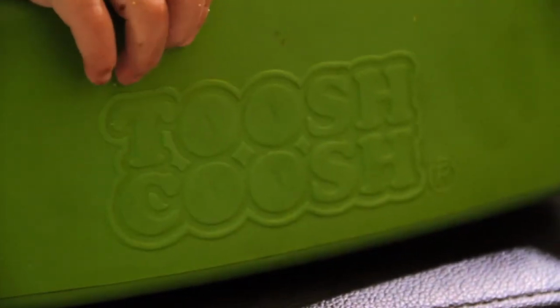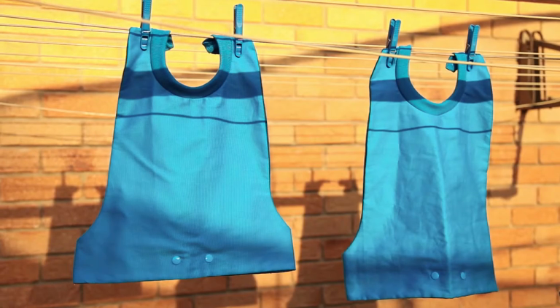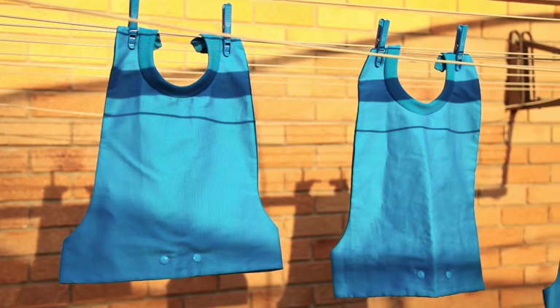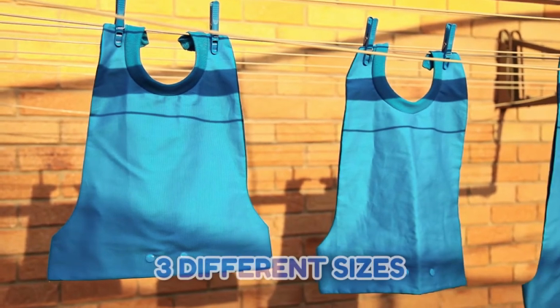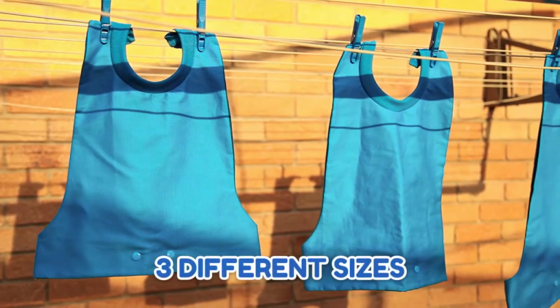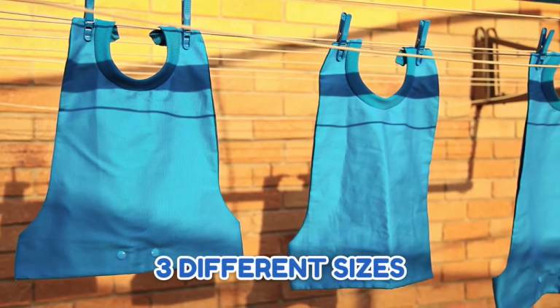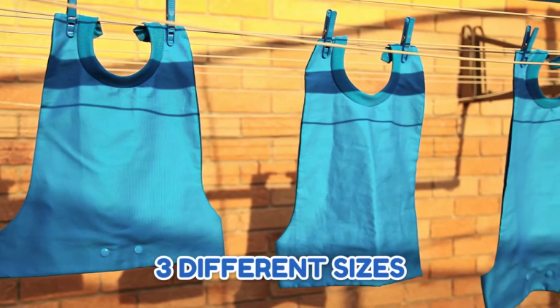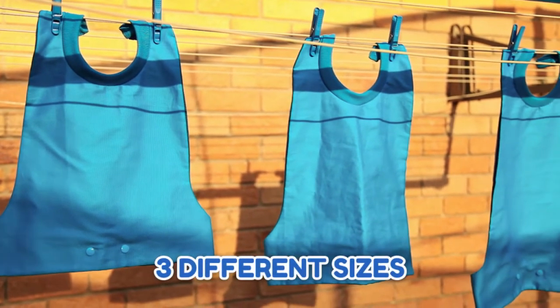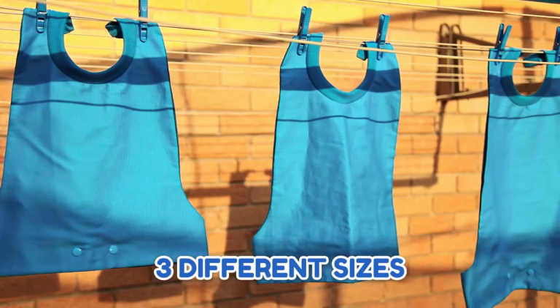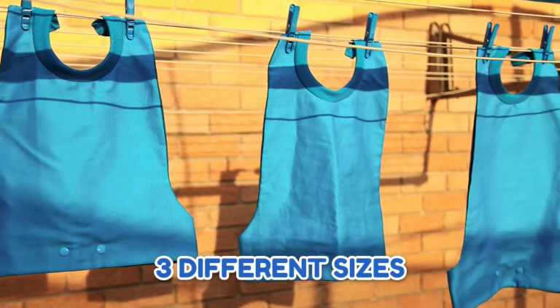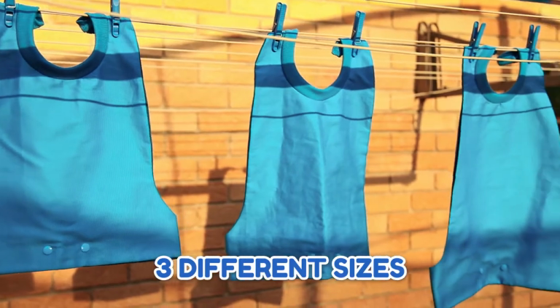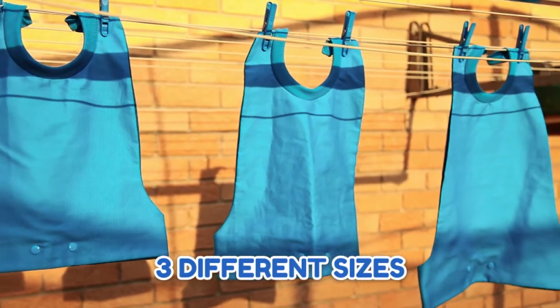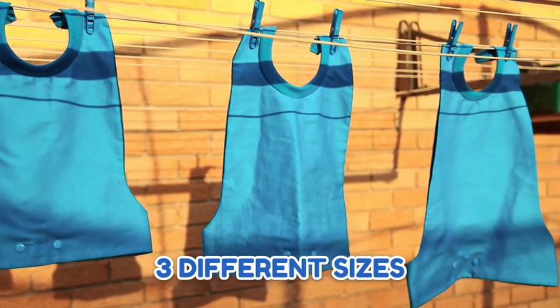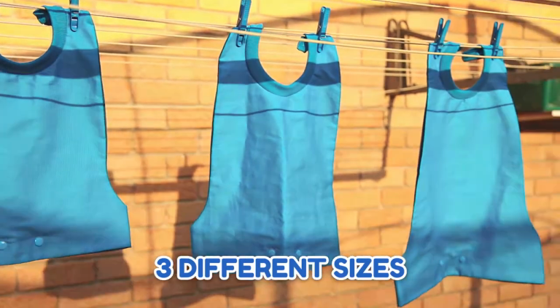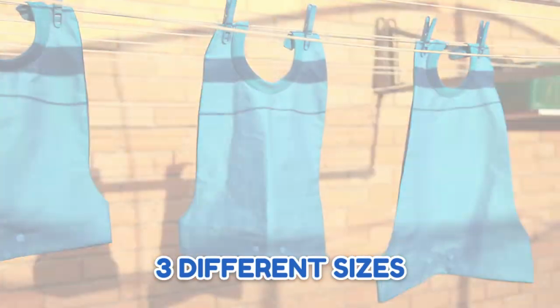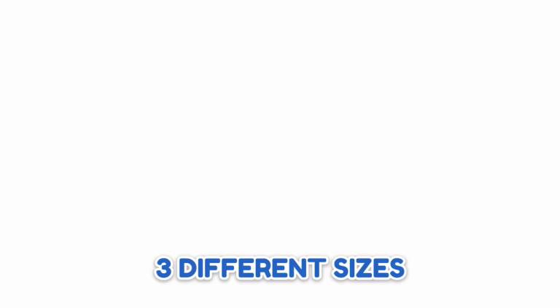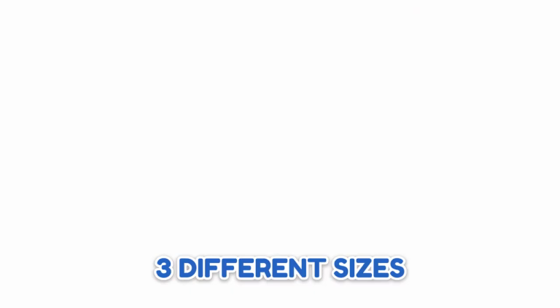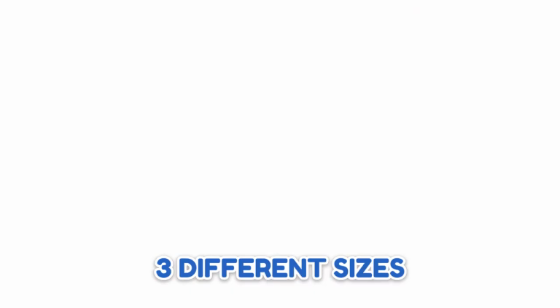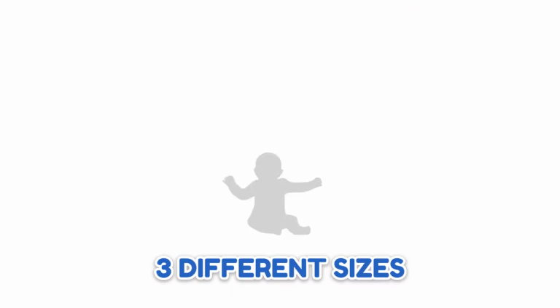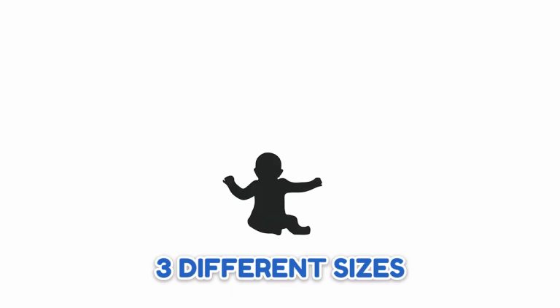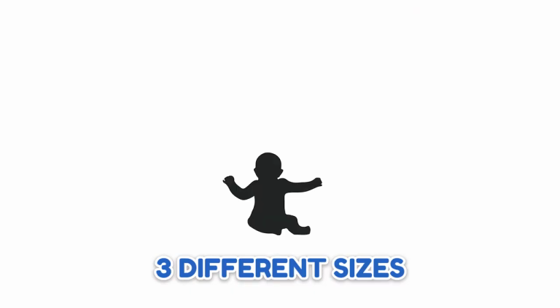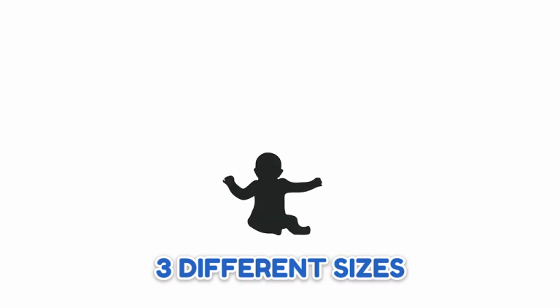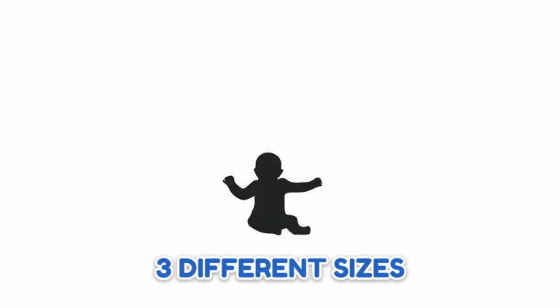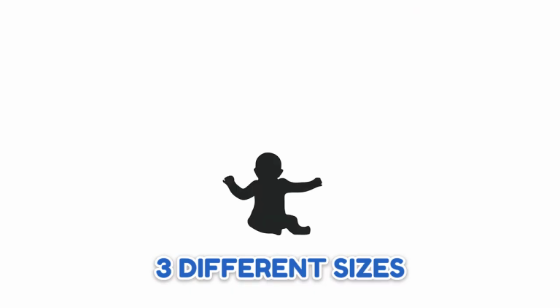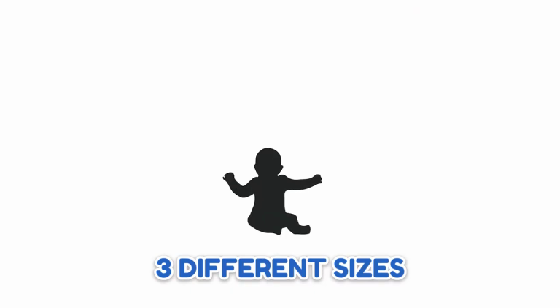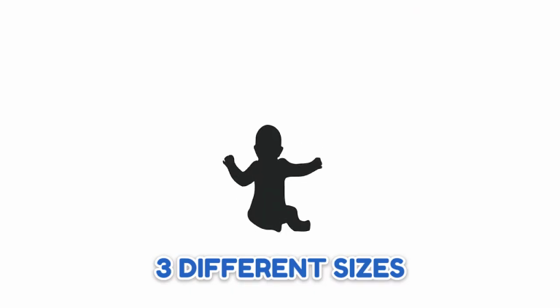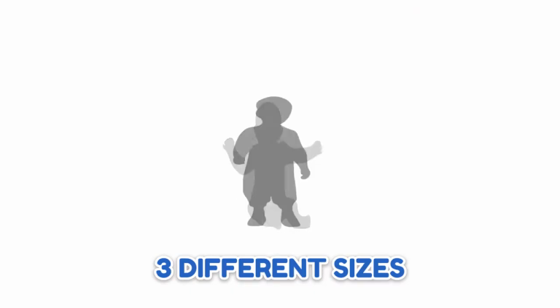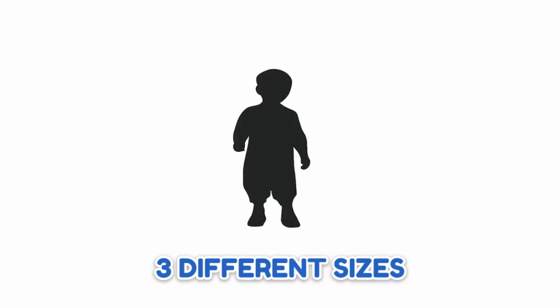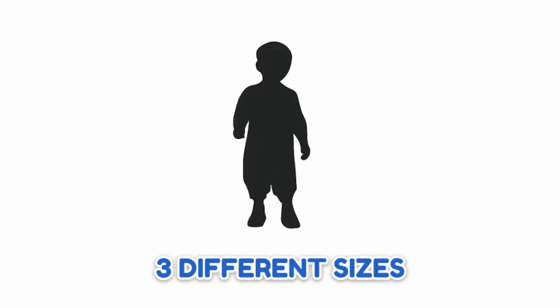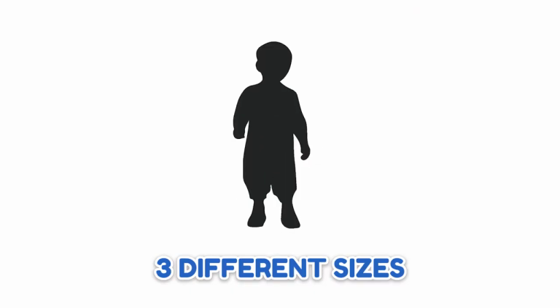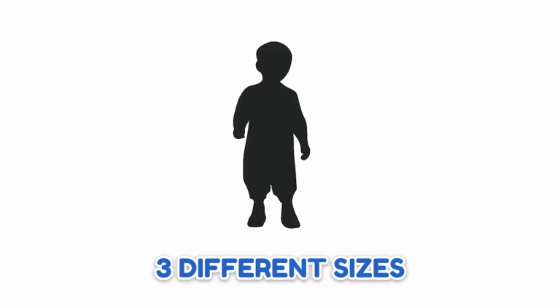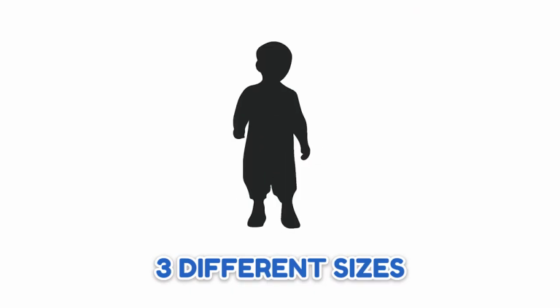We have three different sizes of the bibs, suited to fit babies from six months old to toddlers at three years.